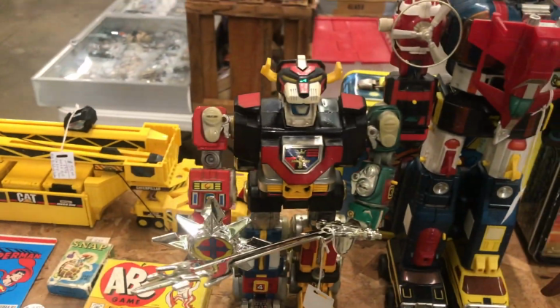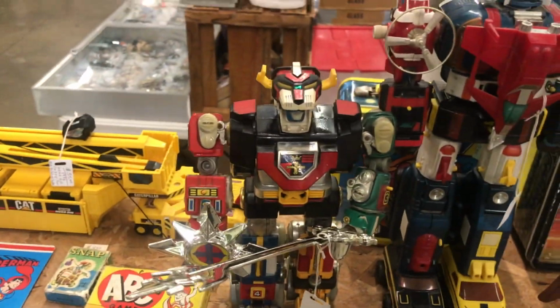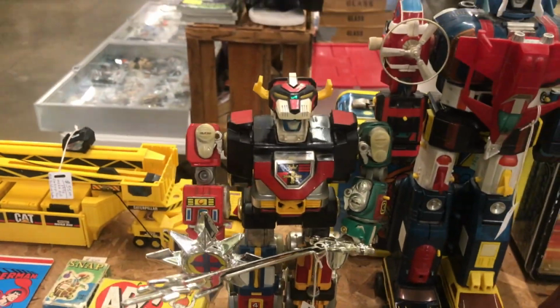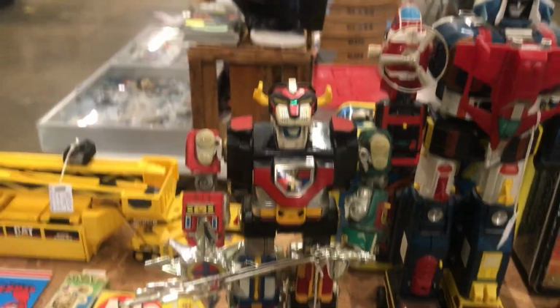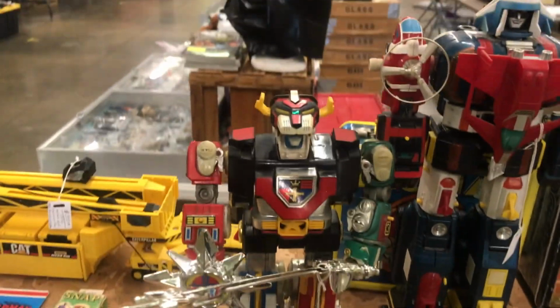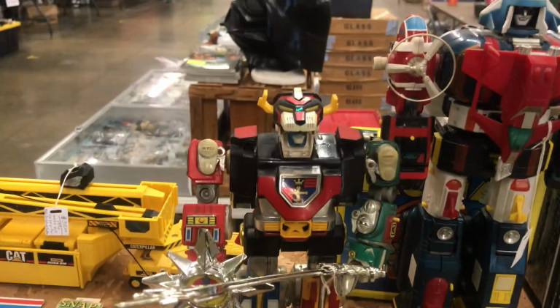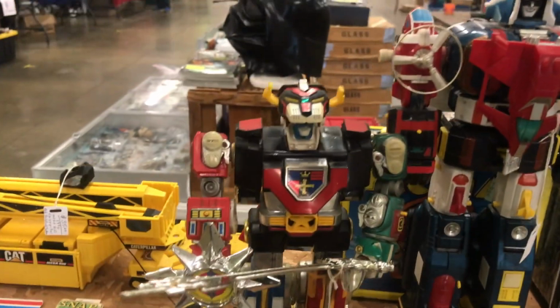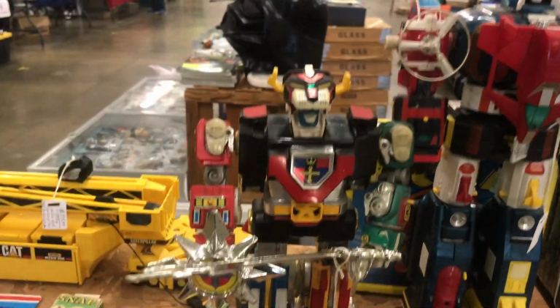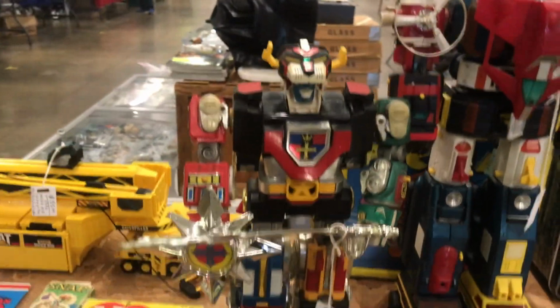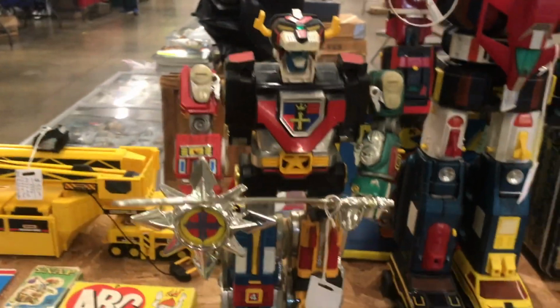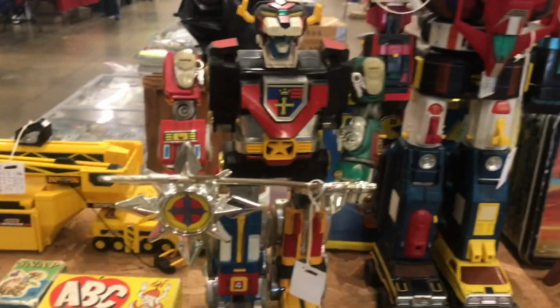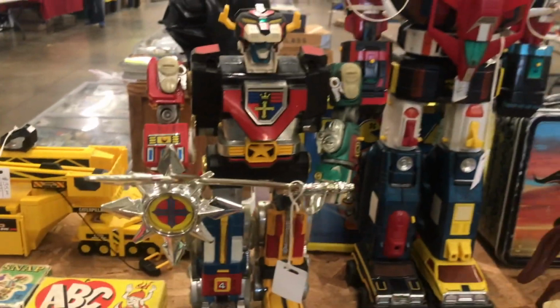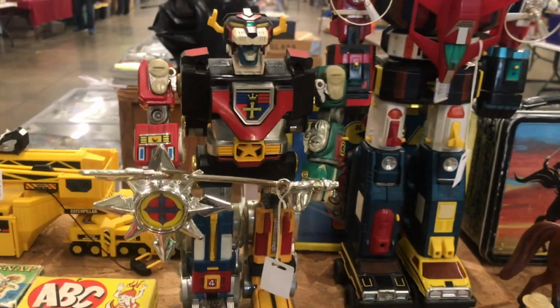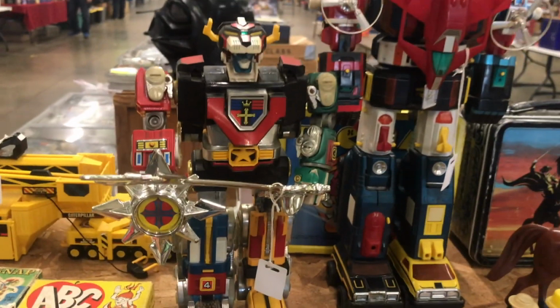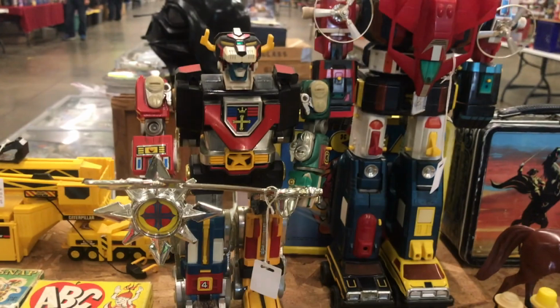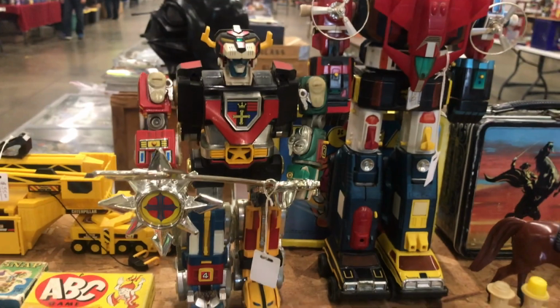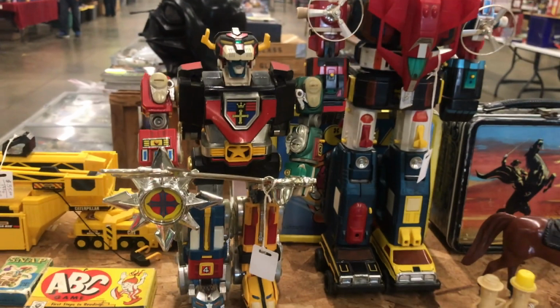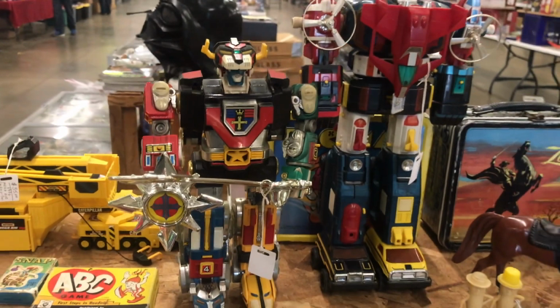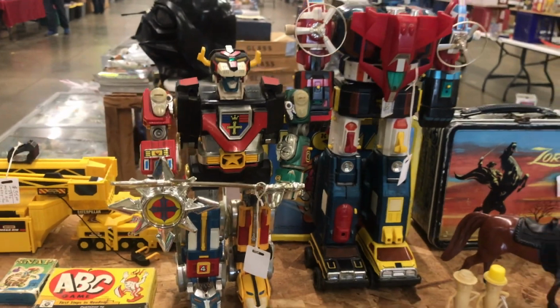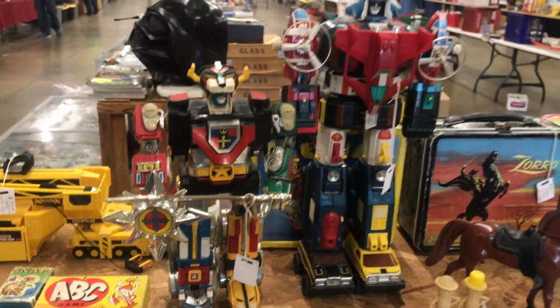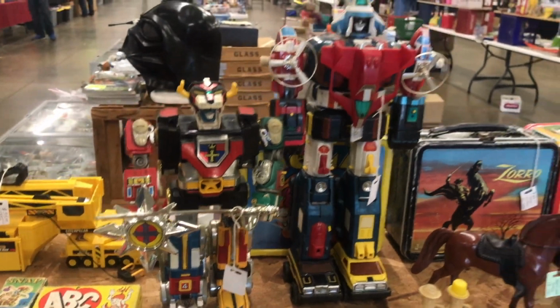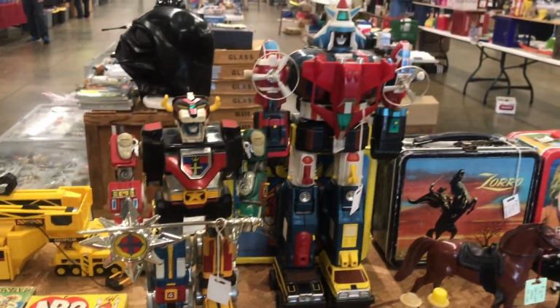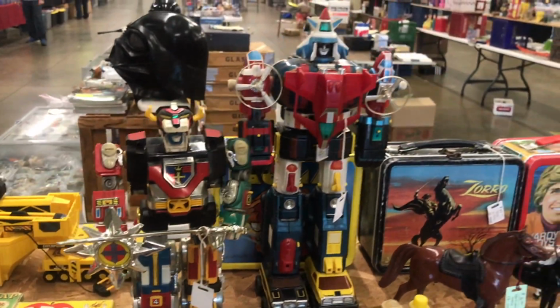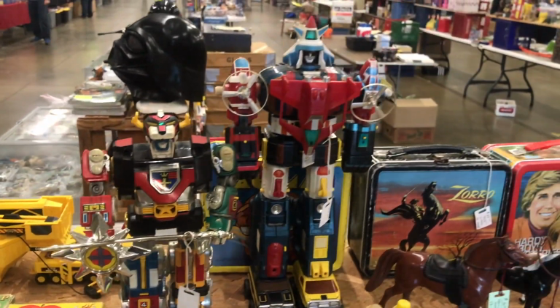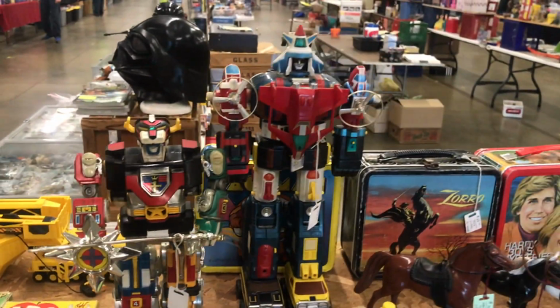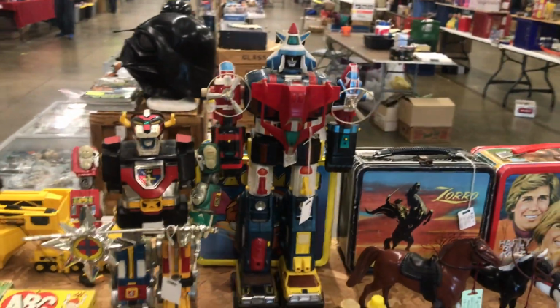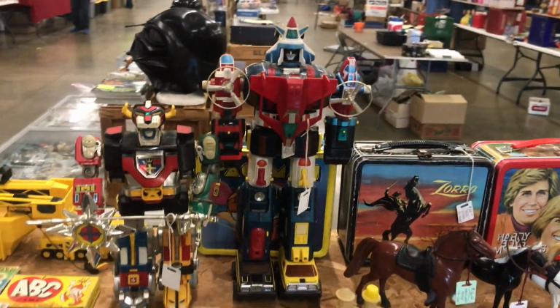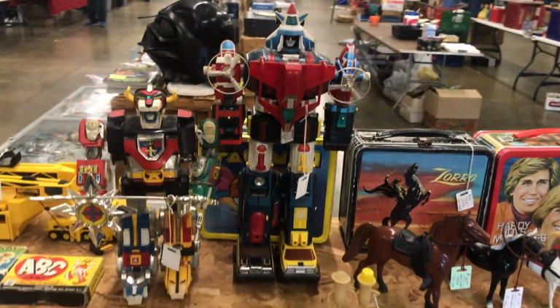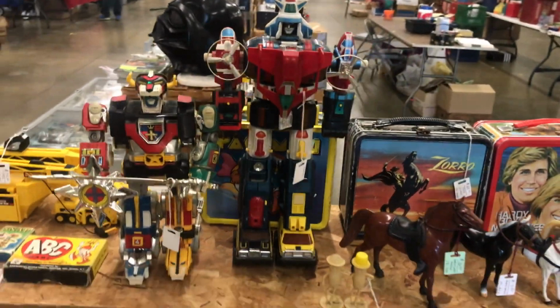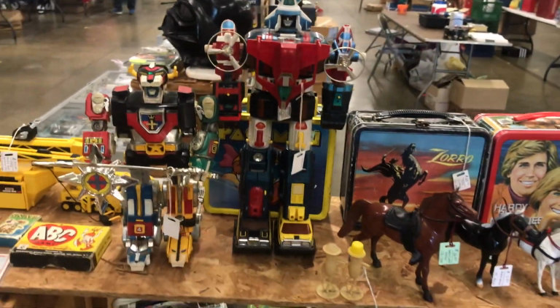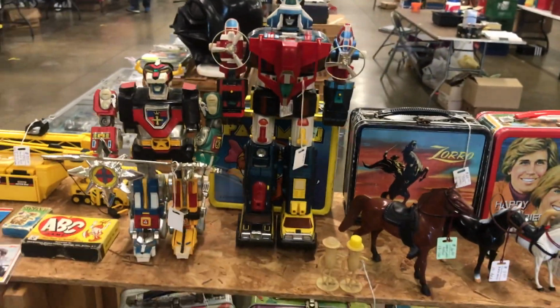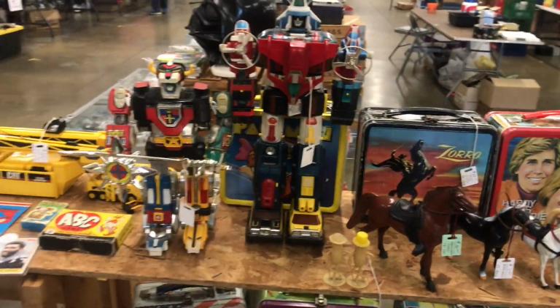Here are some cool pieces that I thought I'd share with you guys too — some beautiful vintage Voltrons.